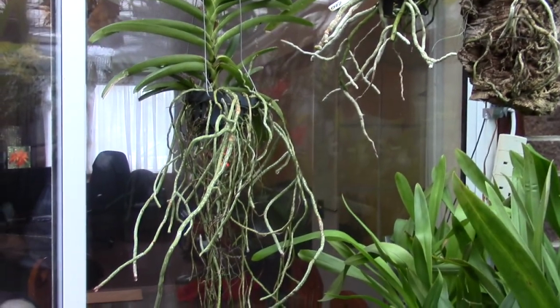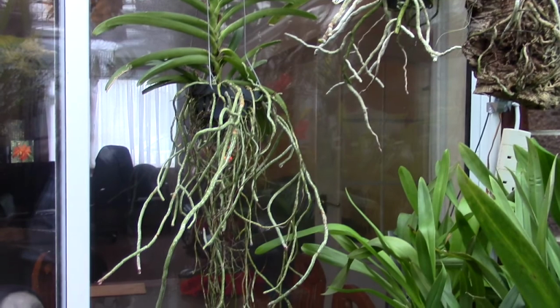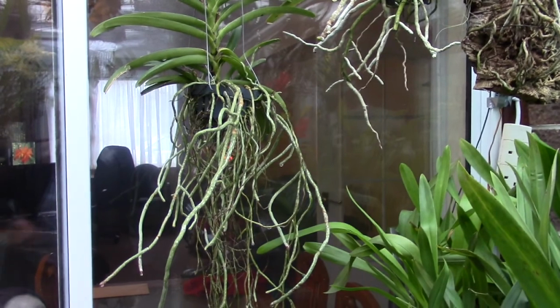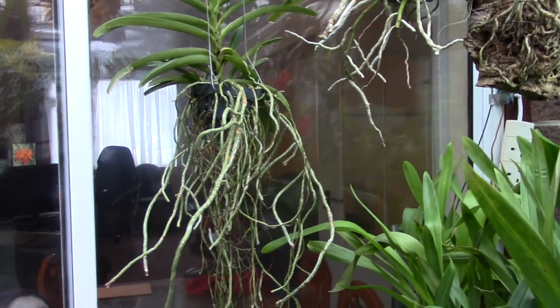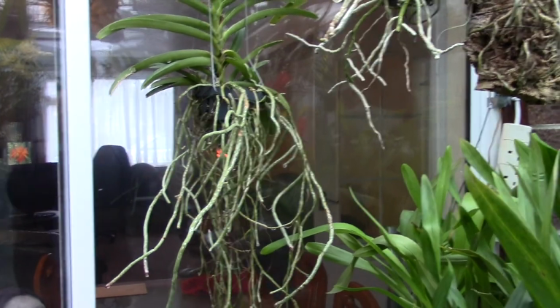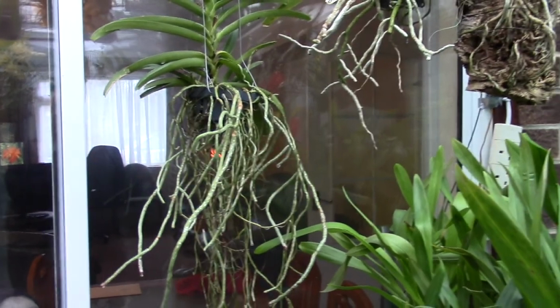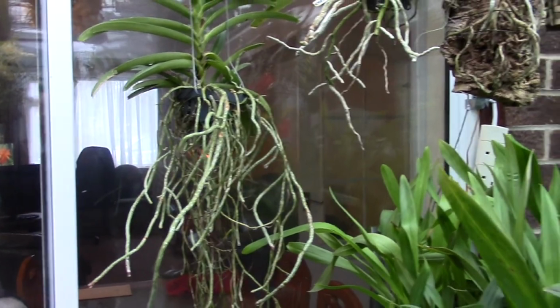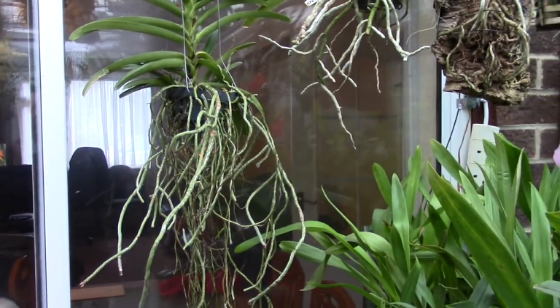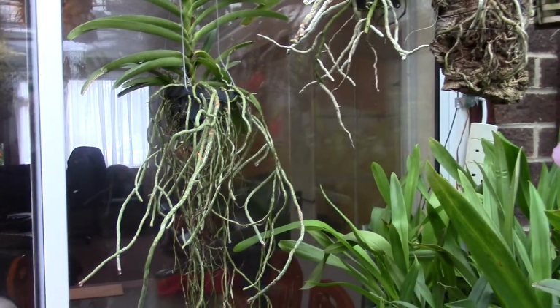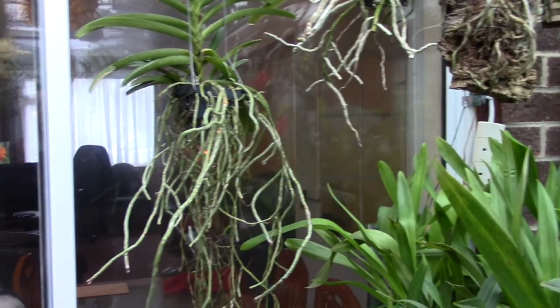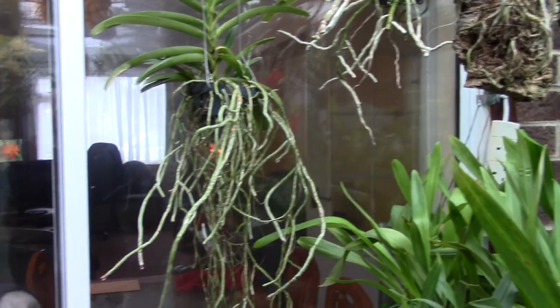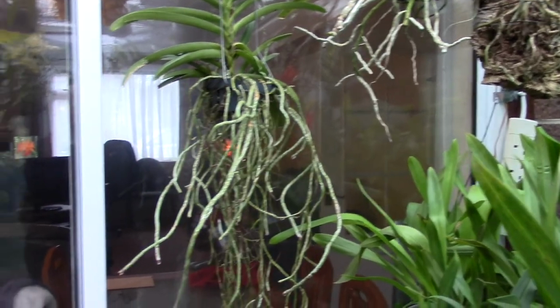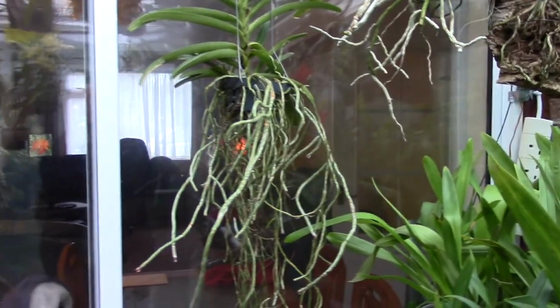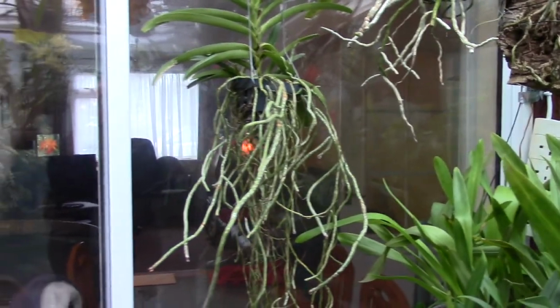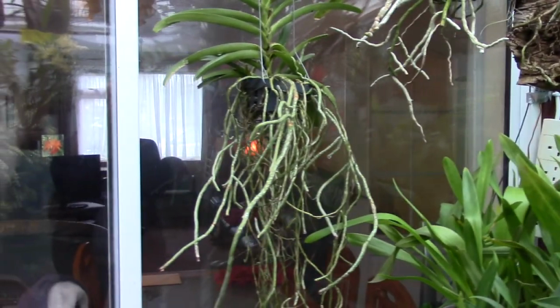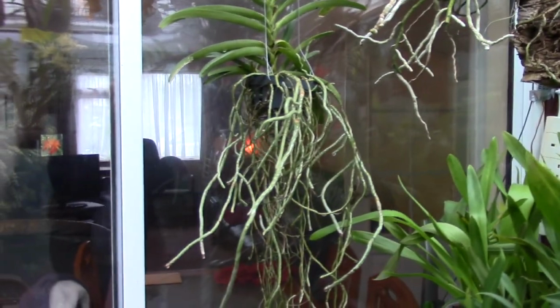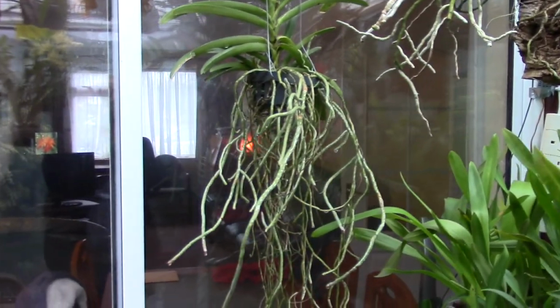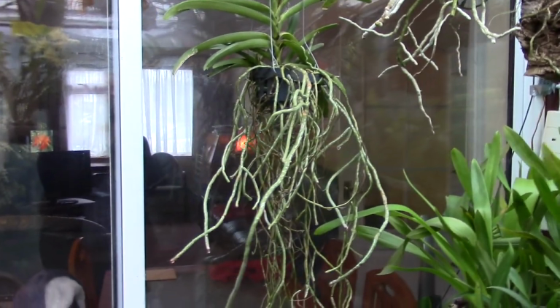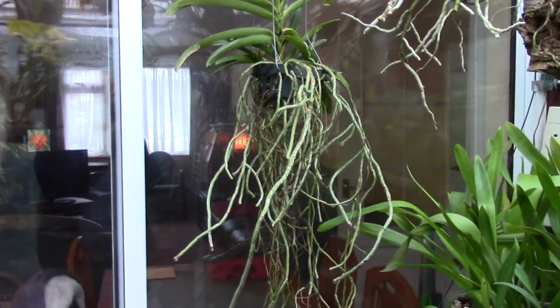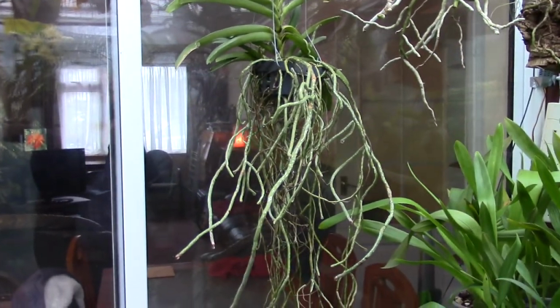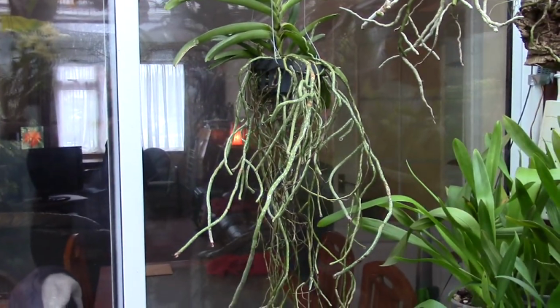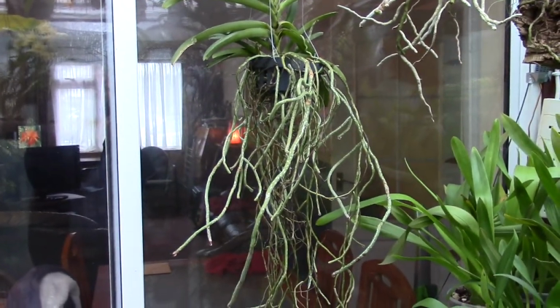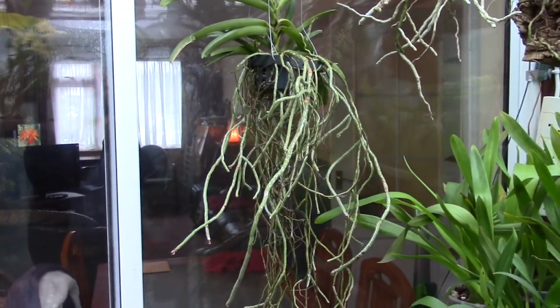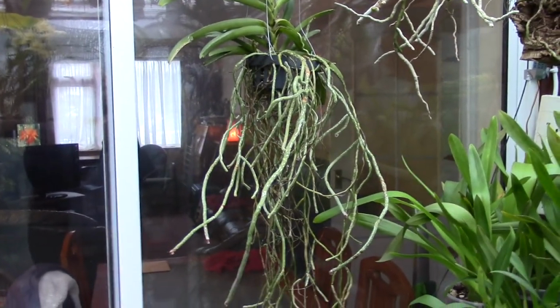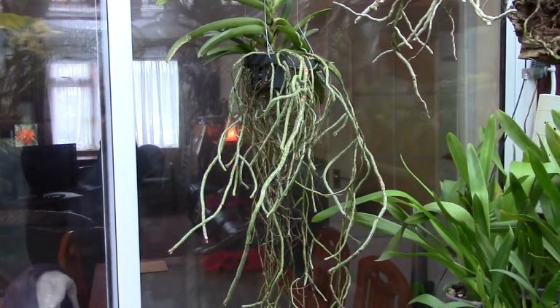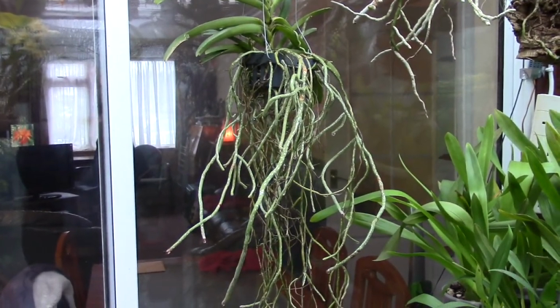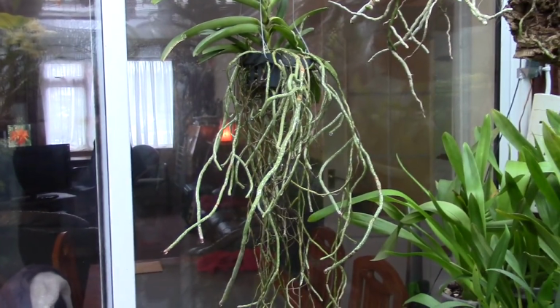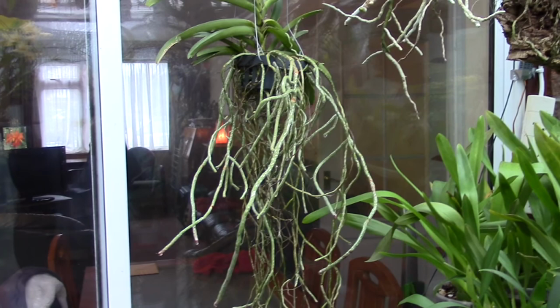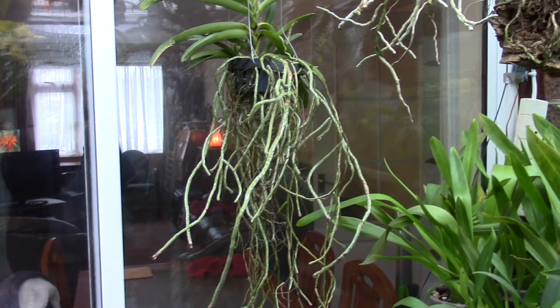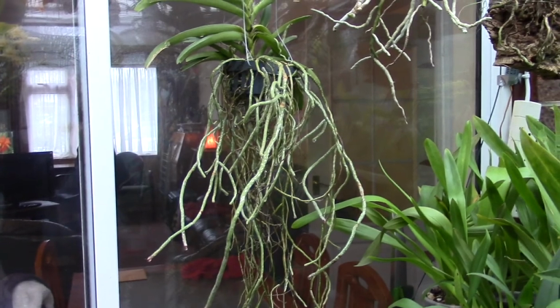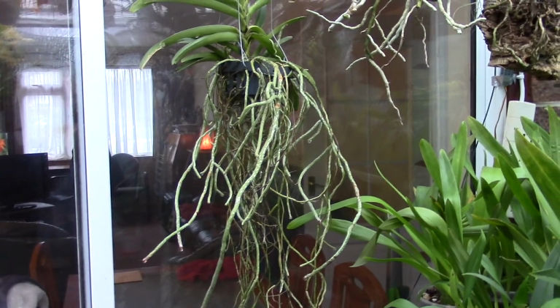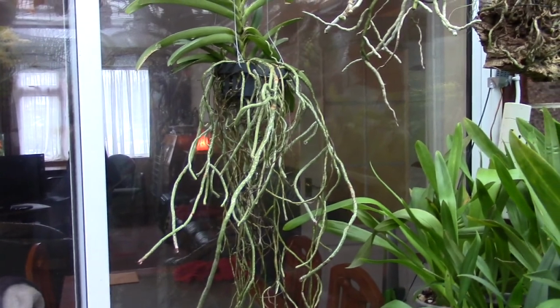Anyway, little haul from the orchid show. Thanks for dropping by — things to do and all that. Bye now.